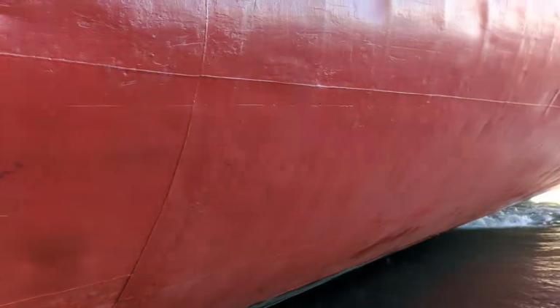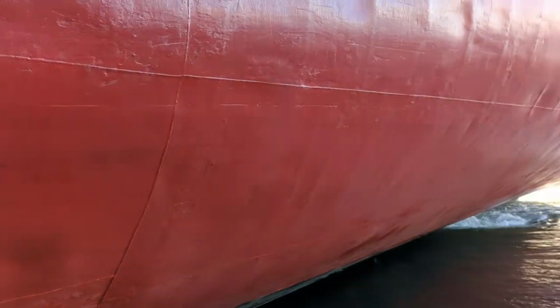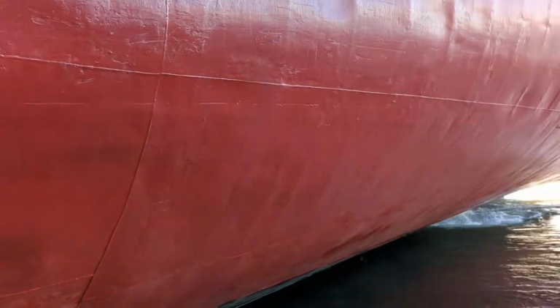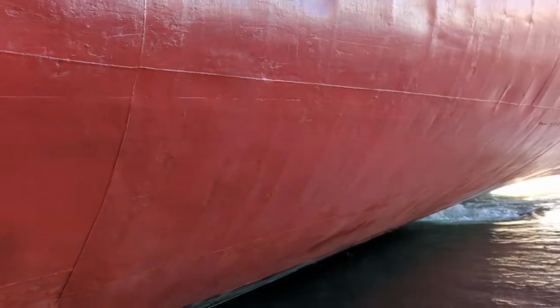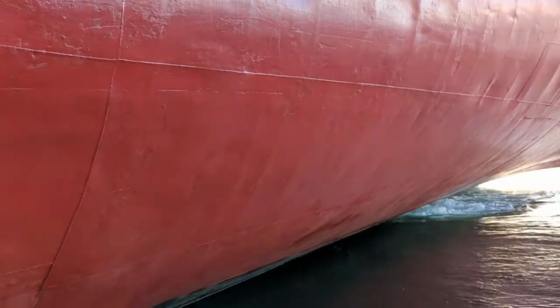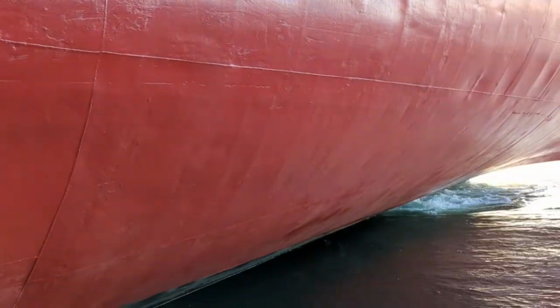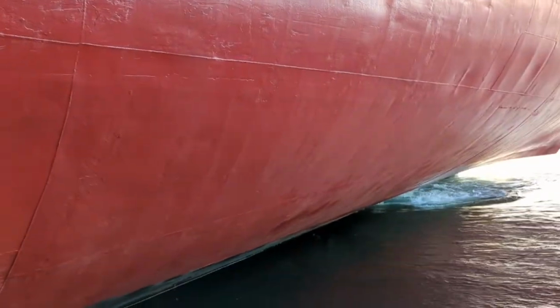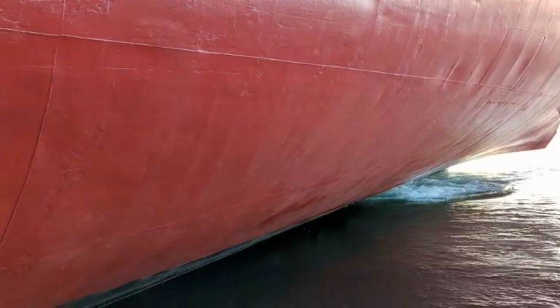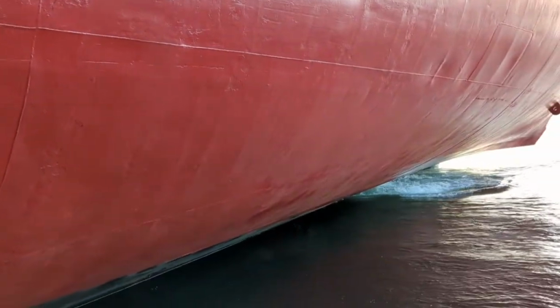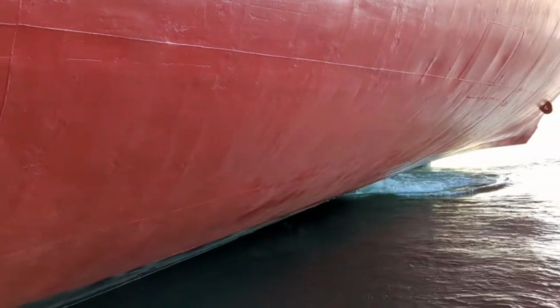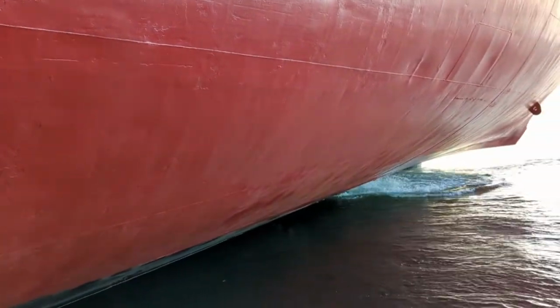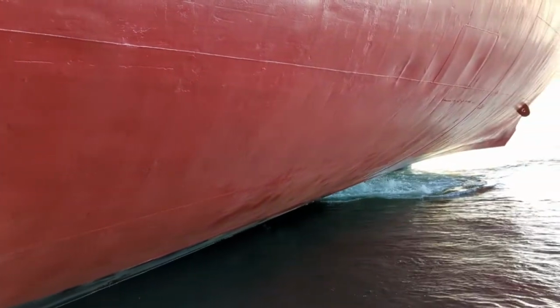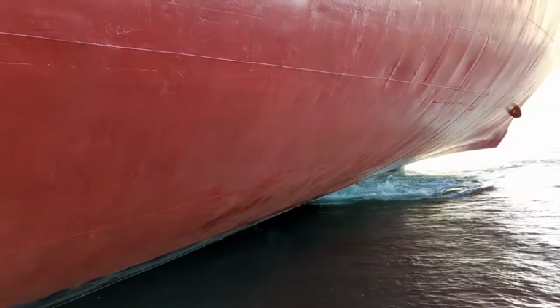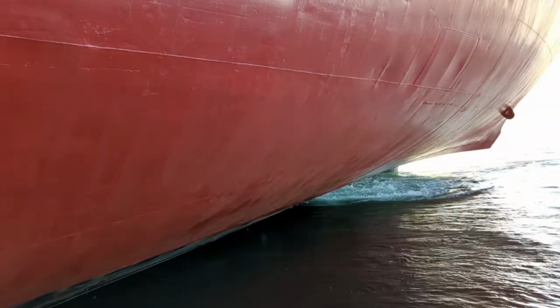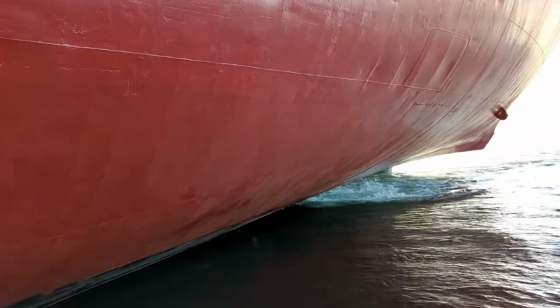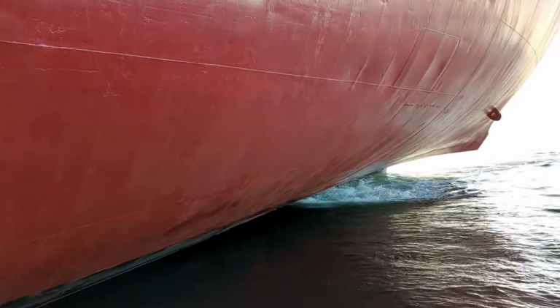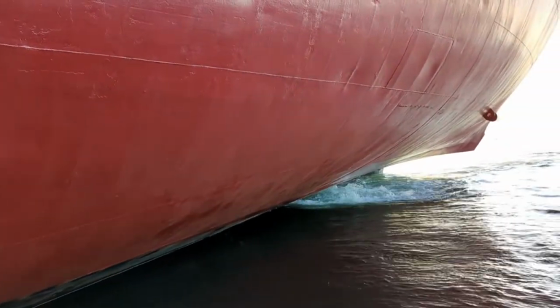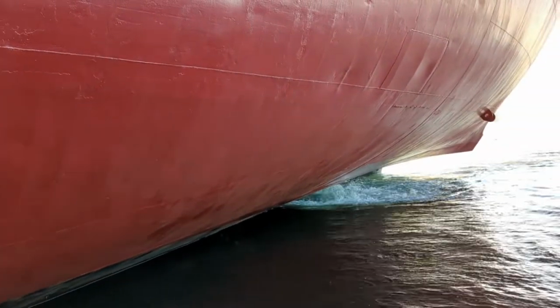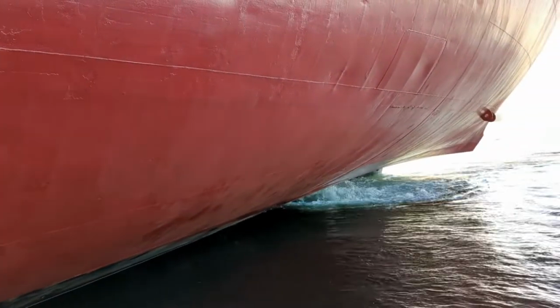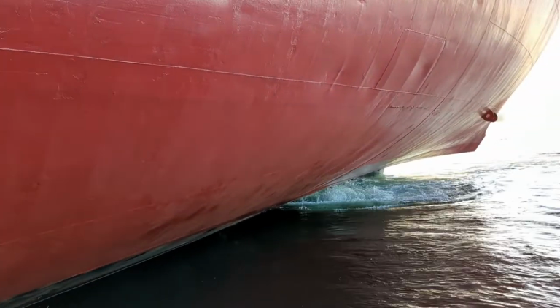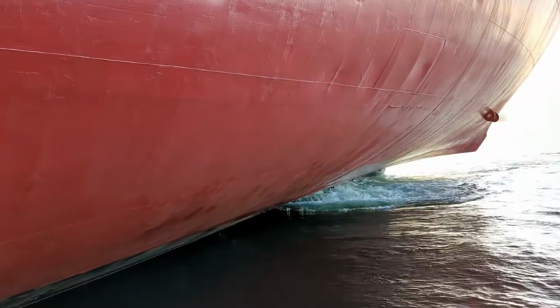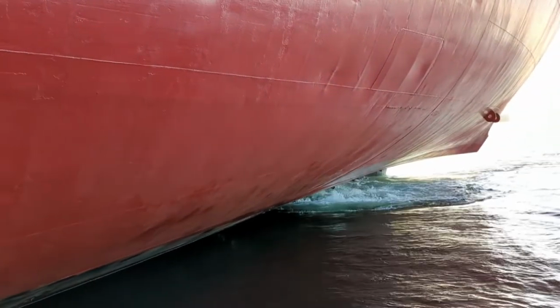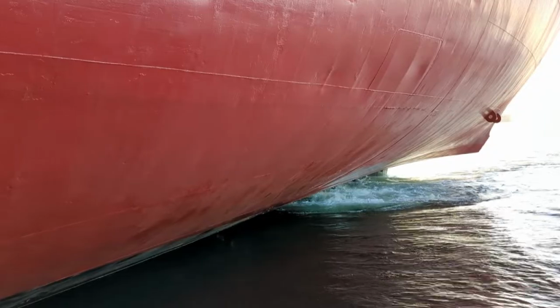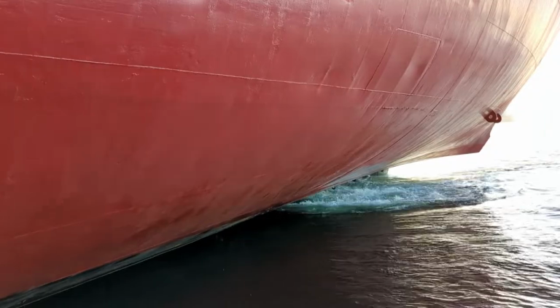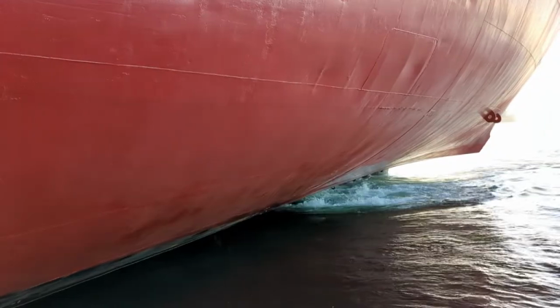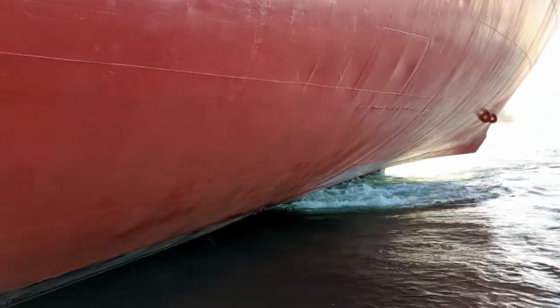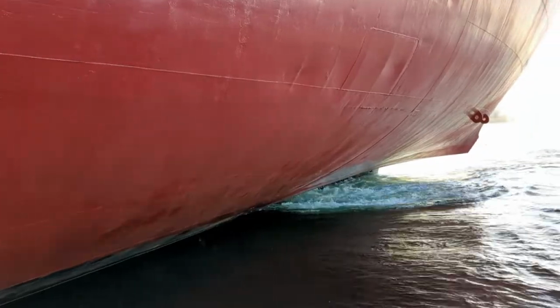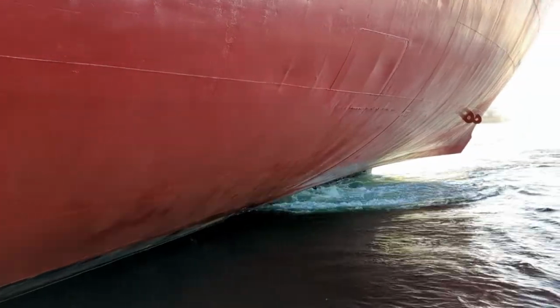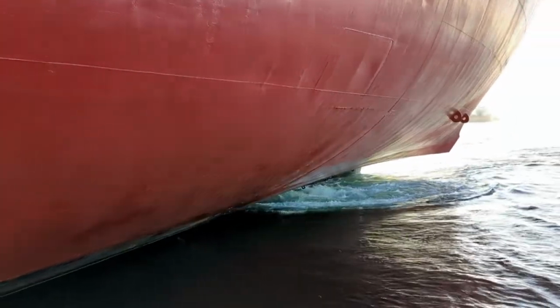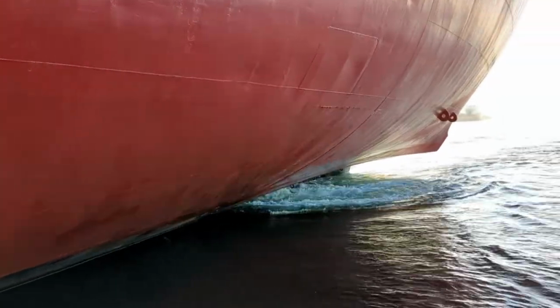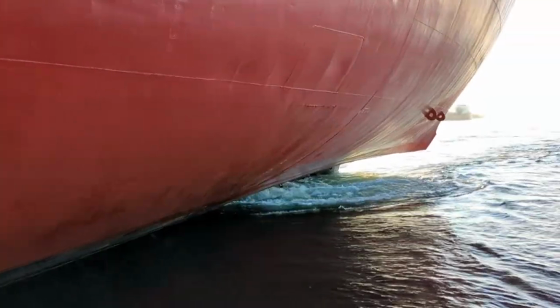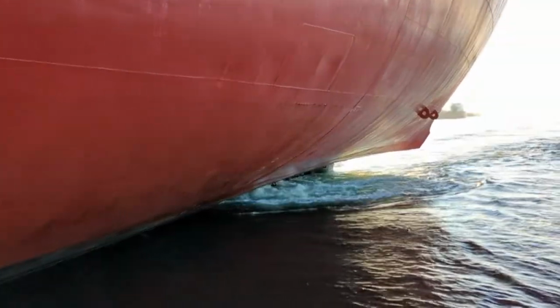See a little bit of propeller wash there, a bit of the rudder too.